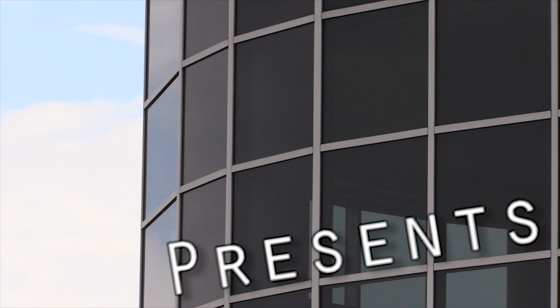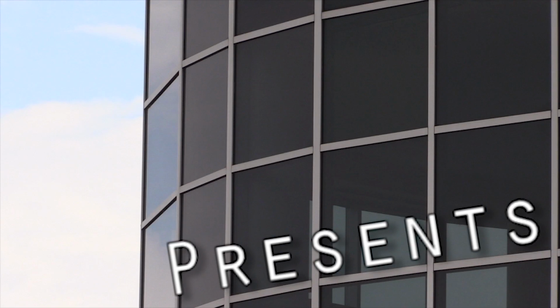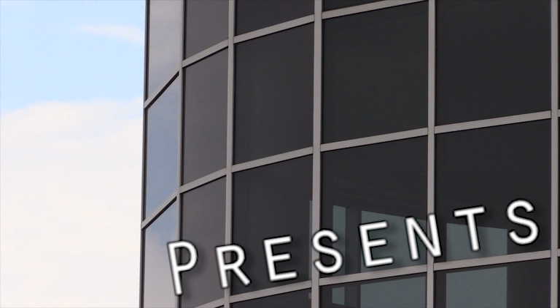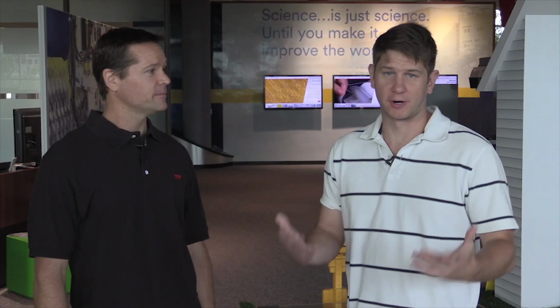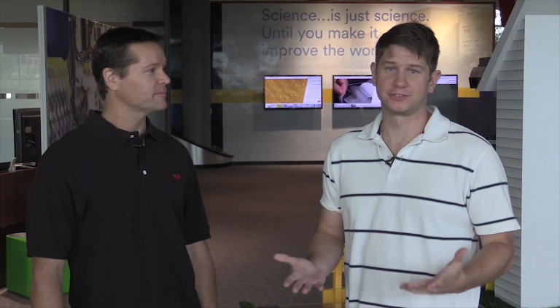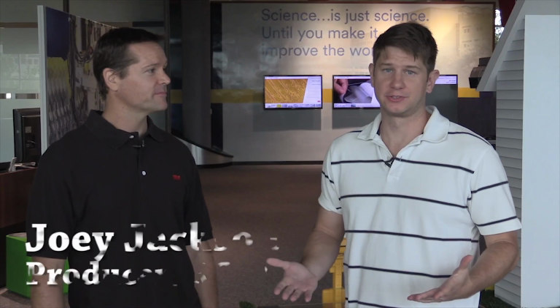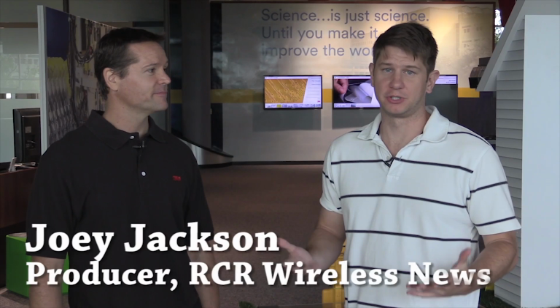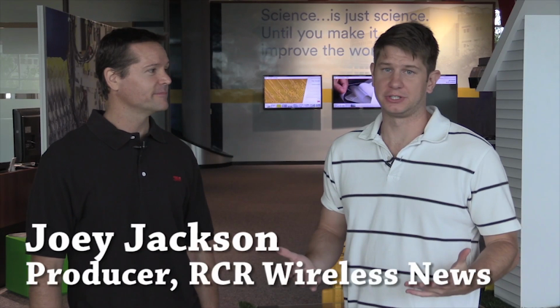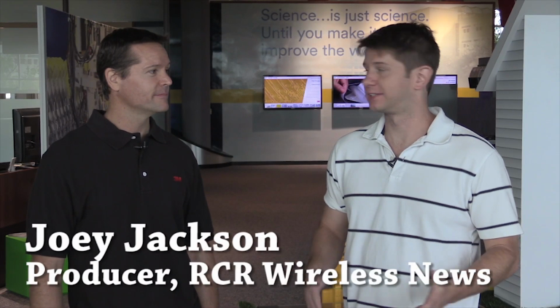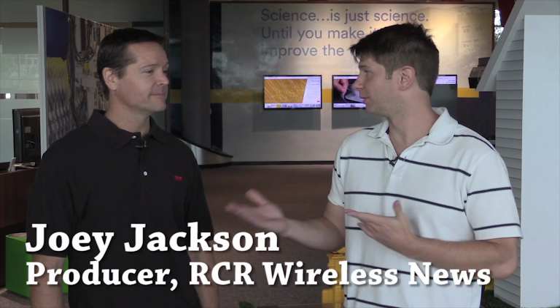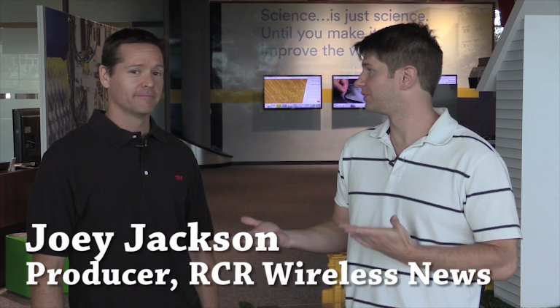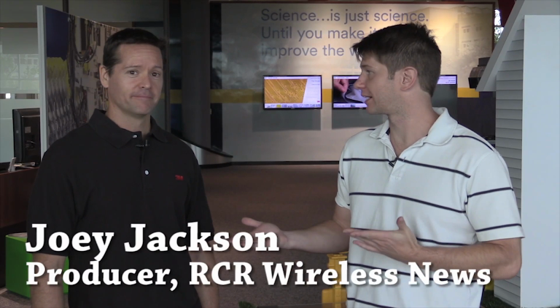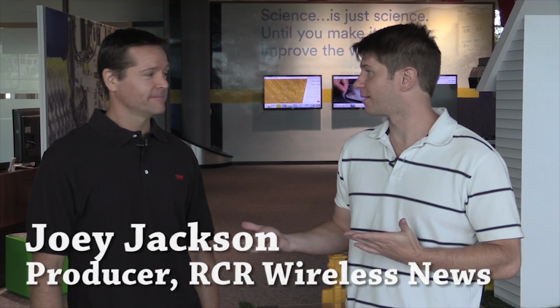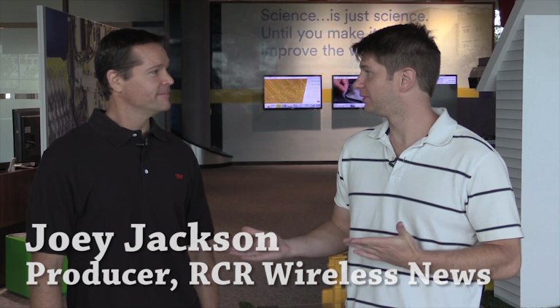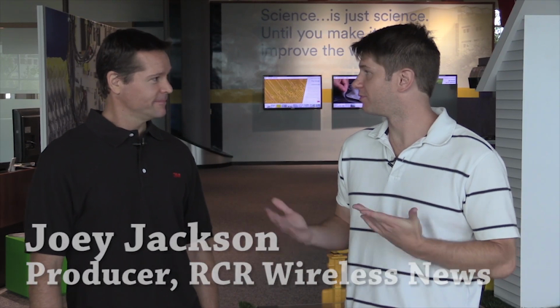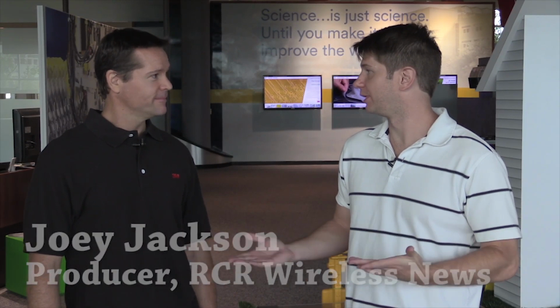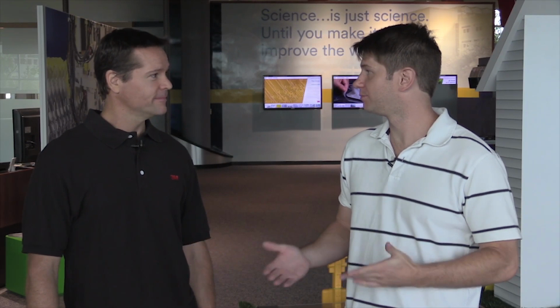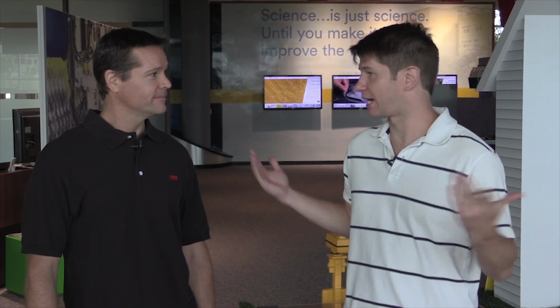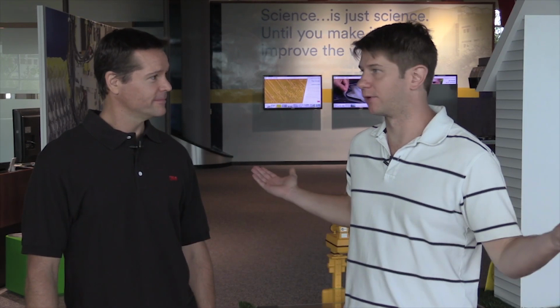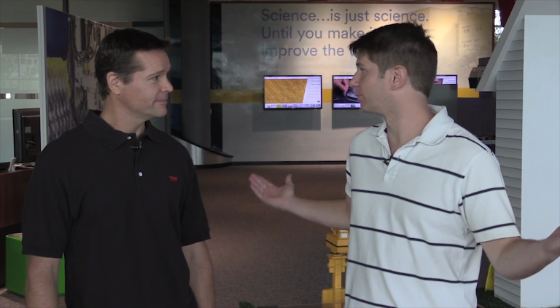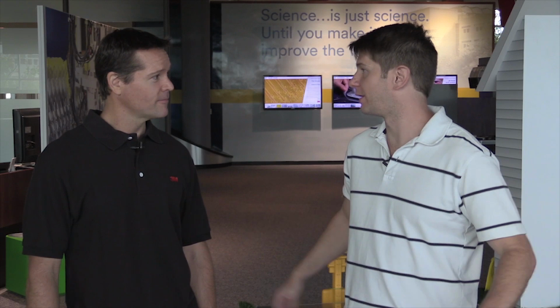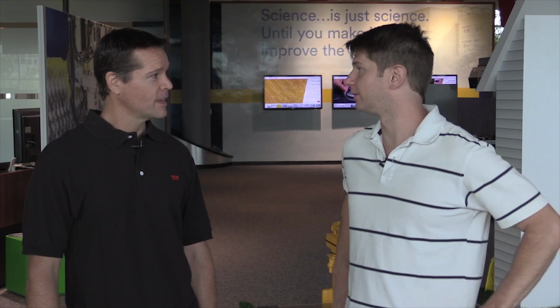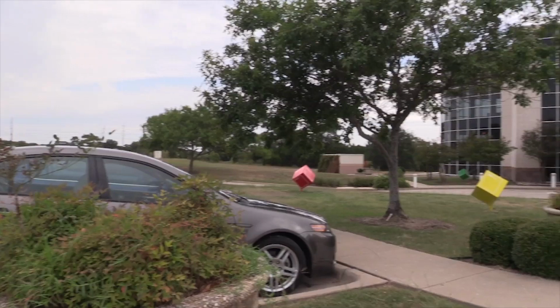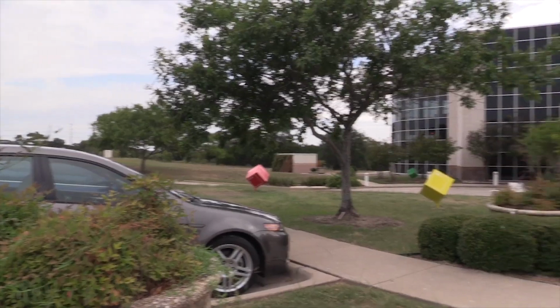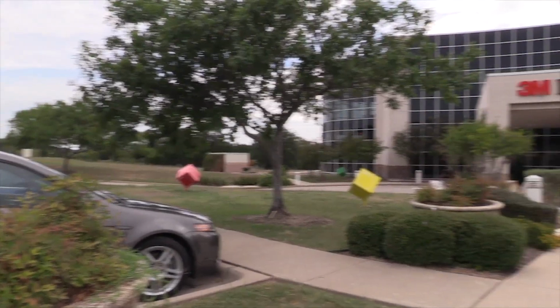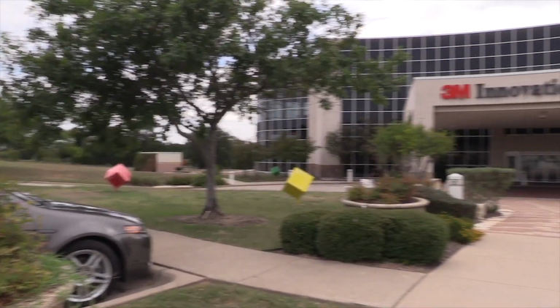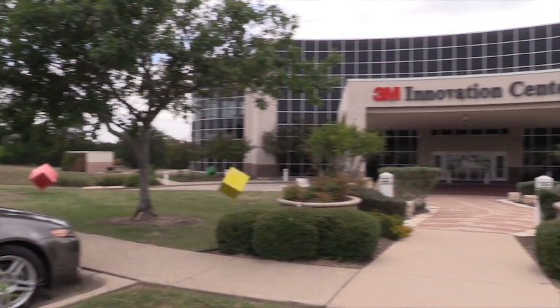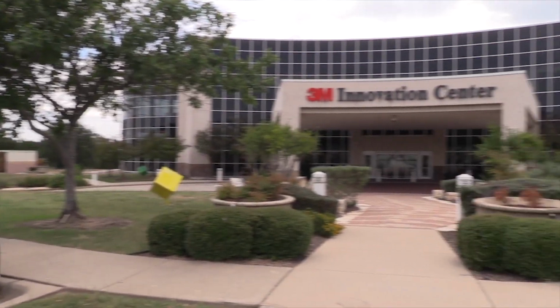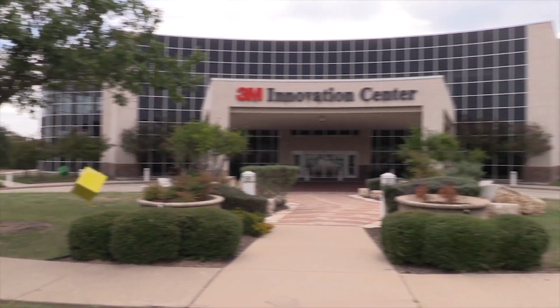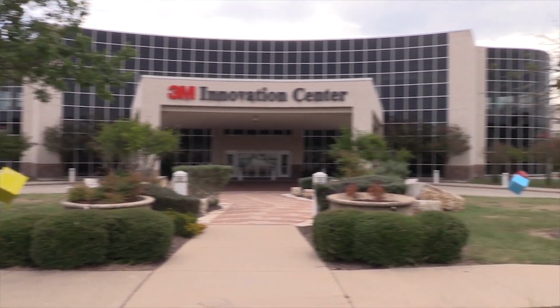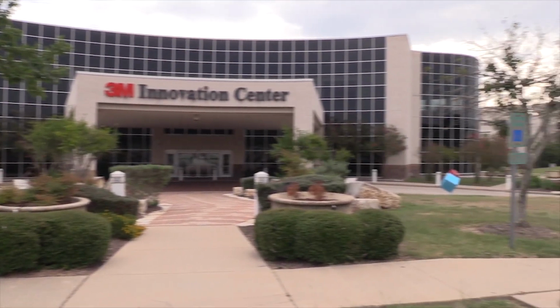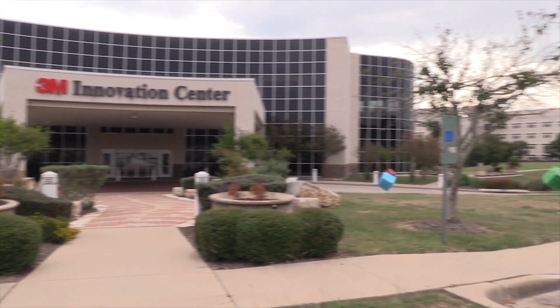For RCI Wireless News, I'm Joey Jackson. I'm here with Zach Thompson of 3M. Zach, where are we right now? Right now we're in the 3M Austin Innovation Center.